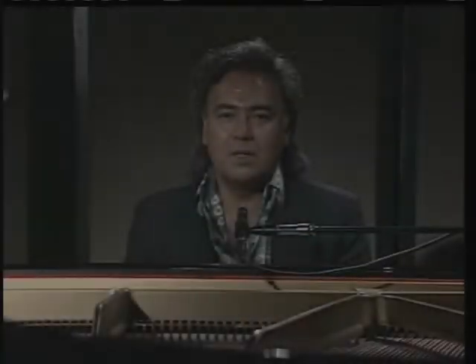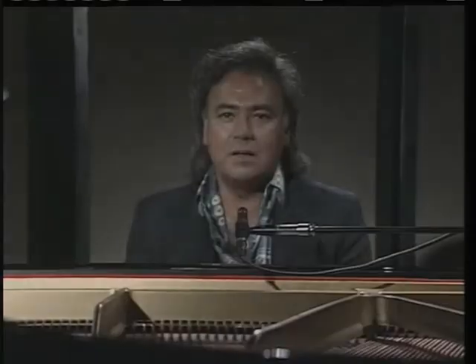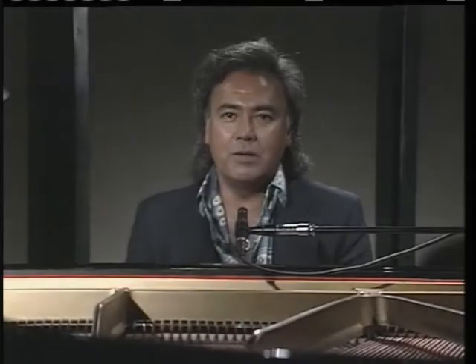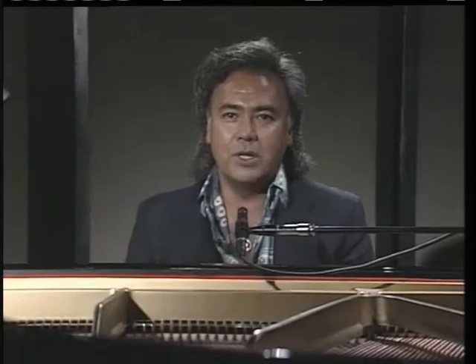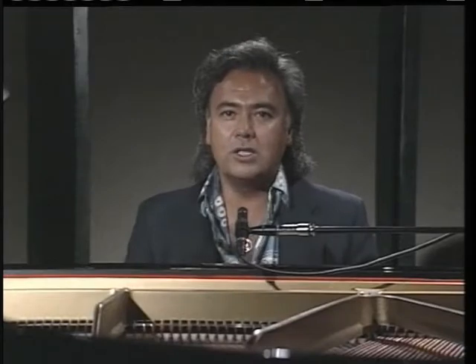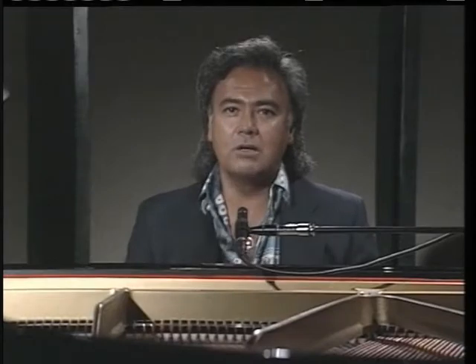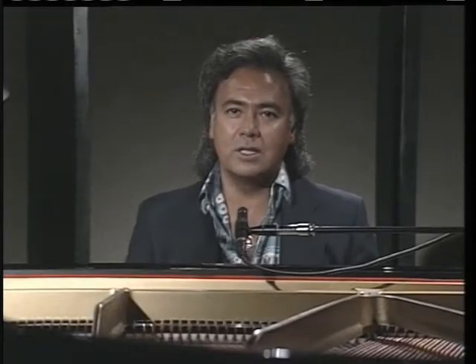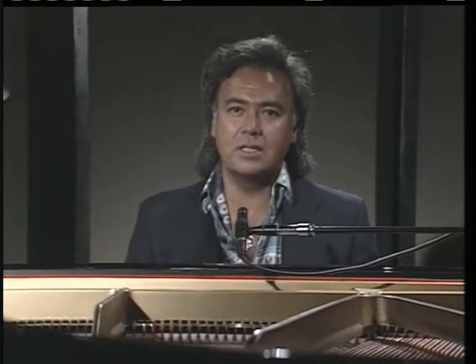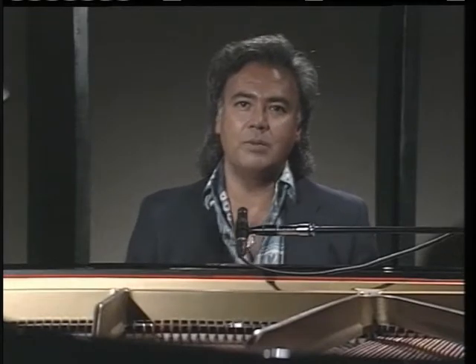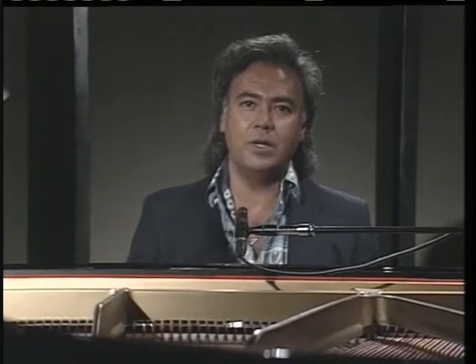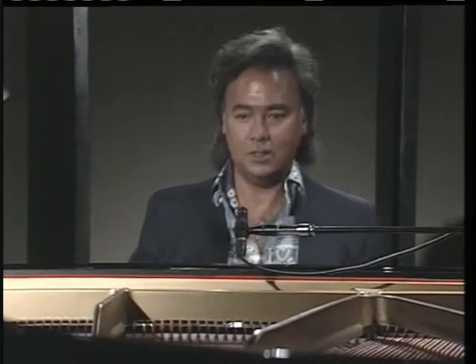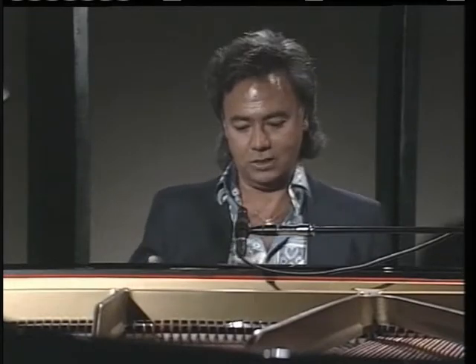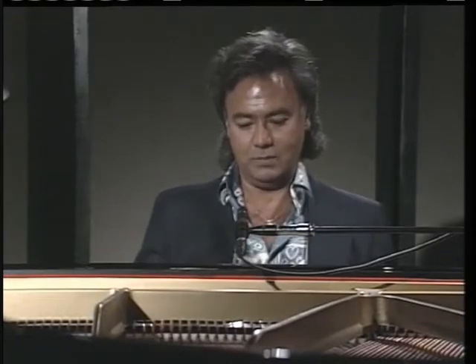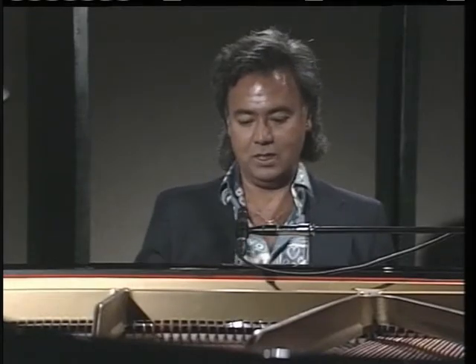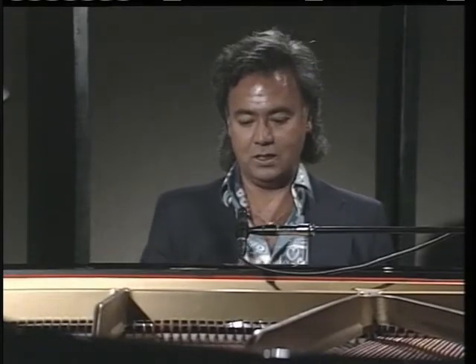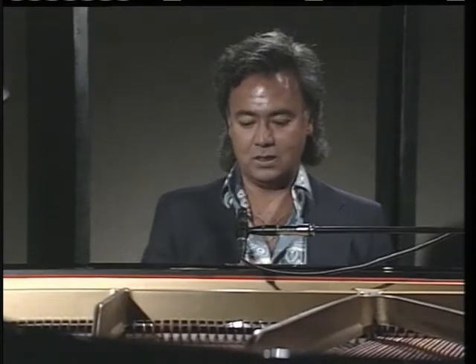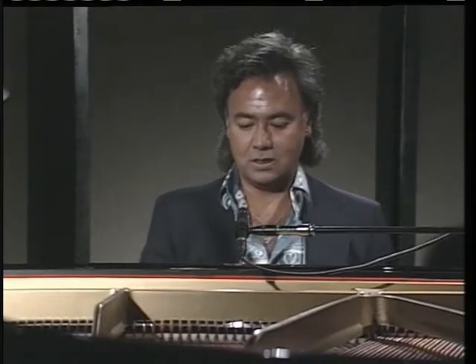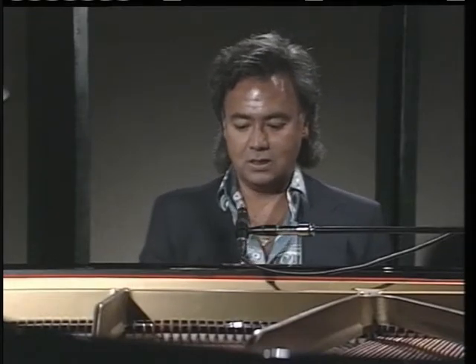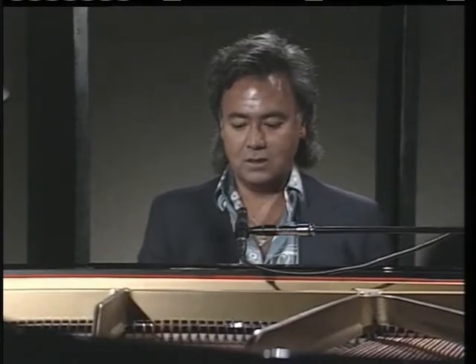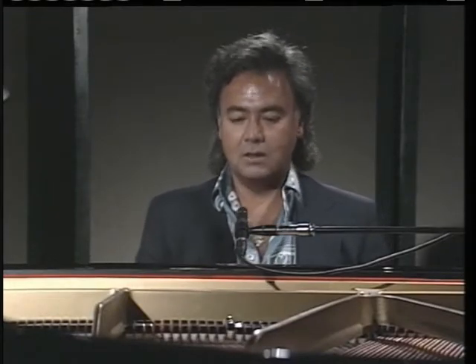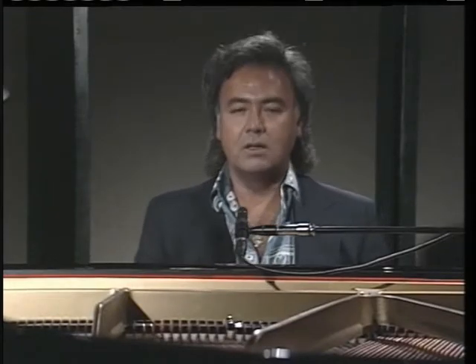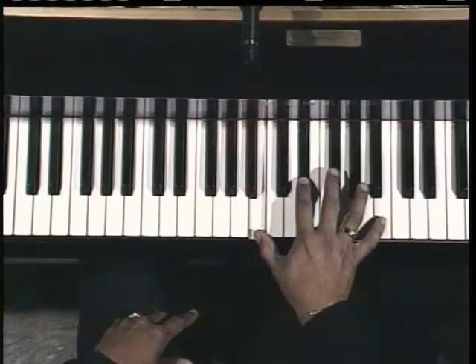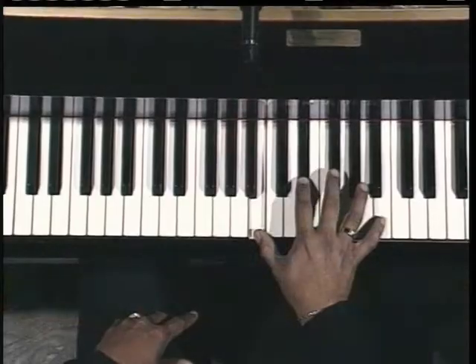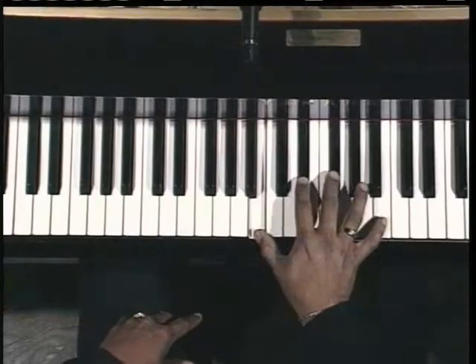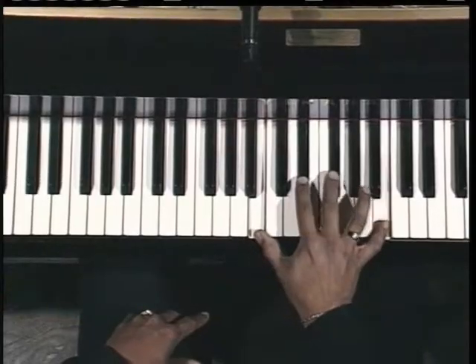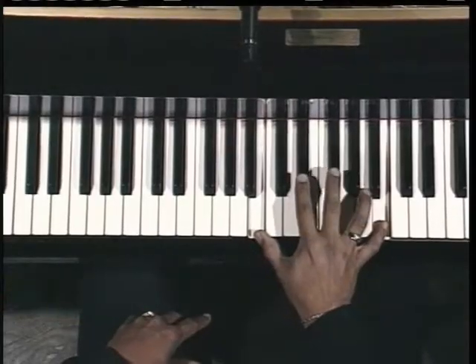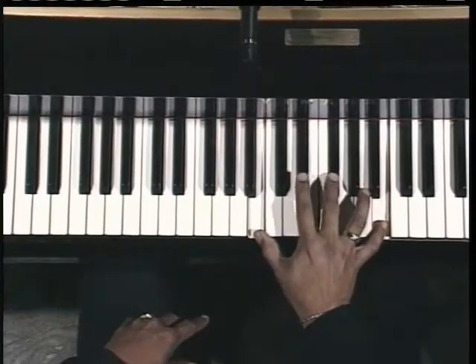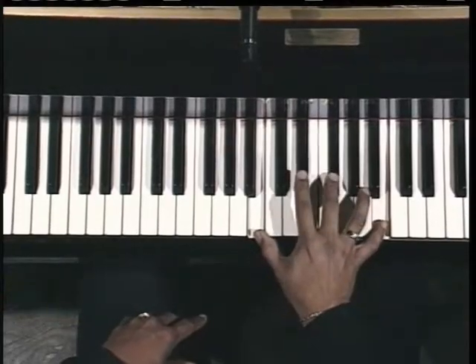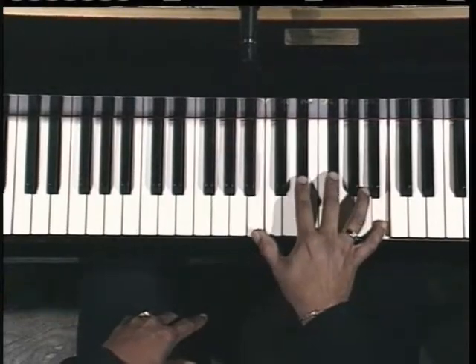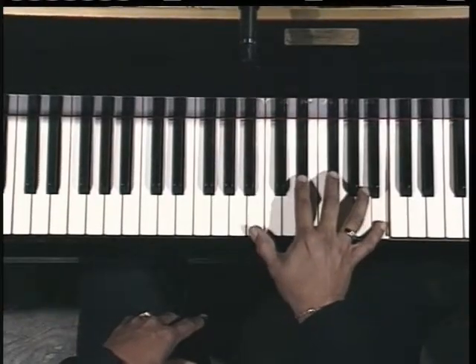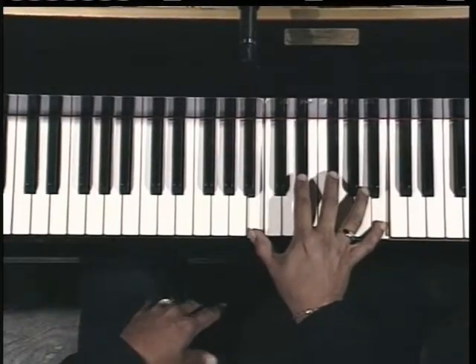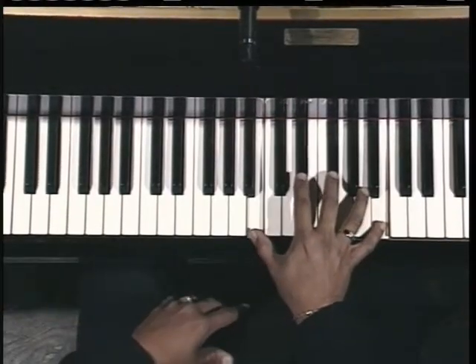So, arpeggio — when I say arpeggio, I mean this. This kind of a movement.